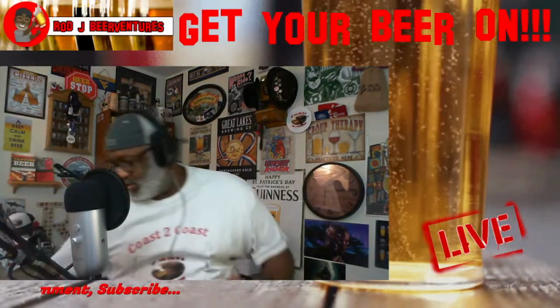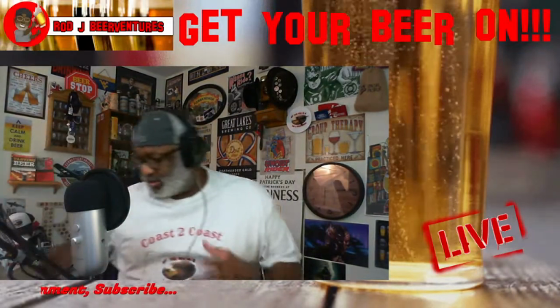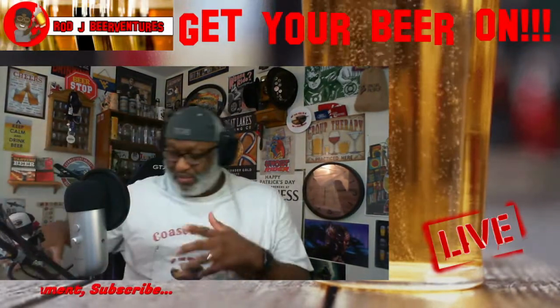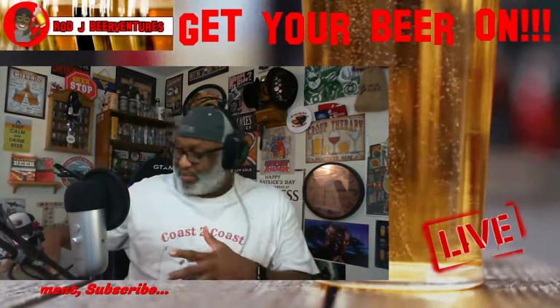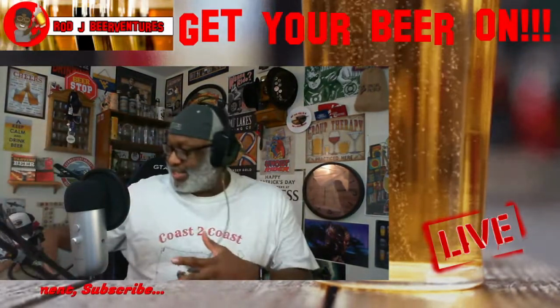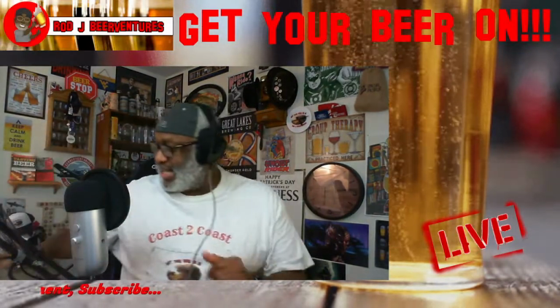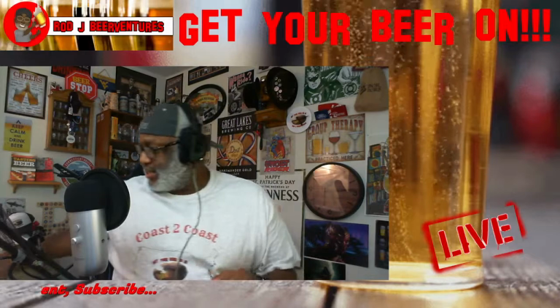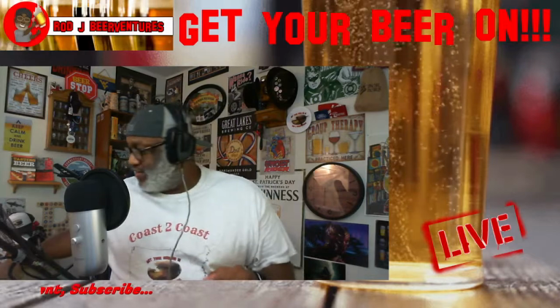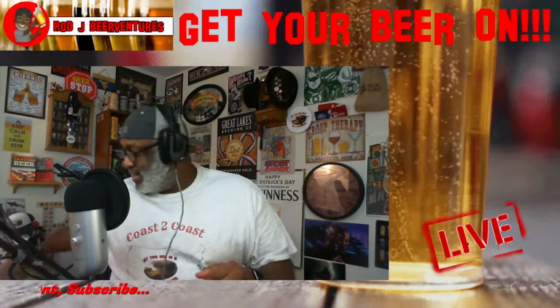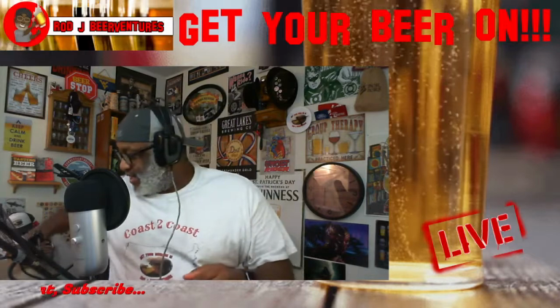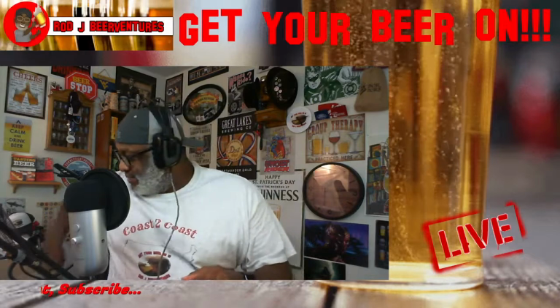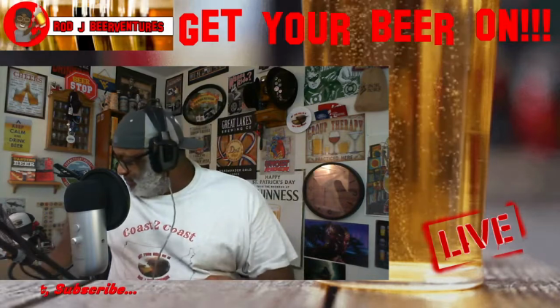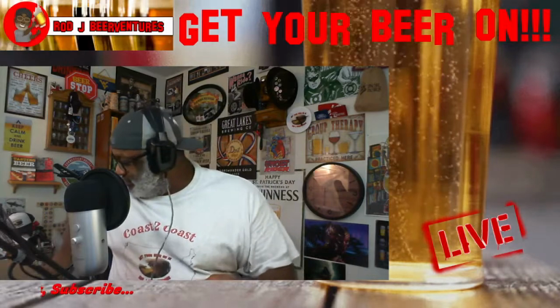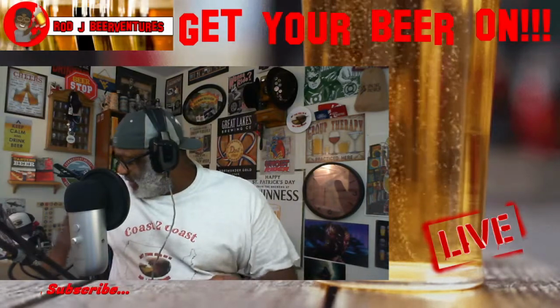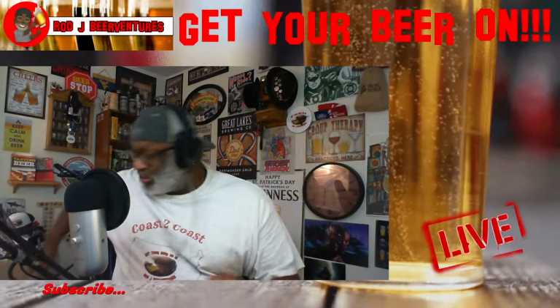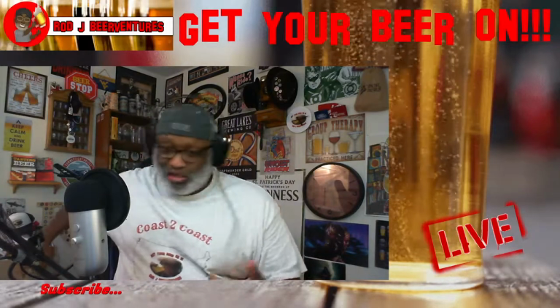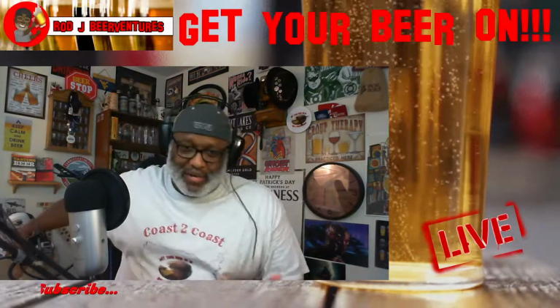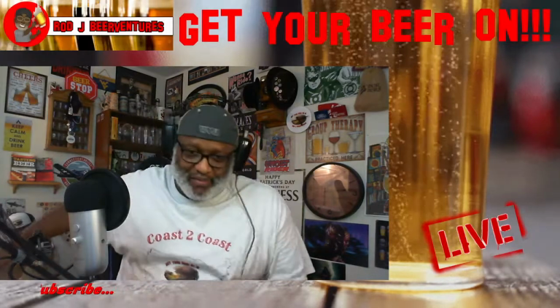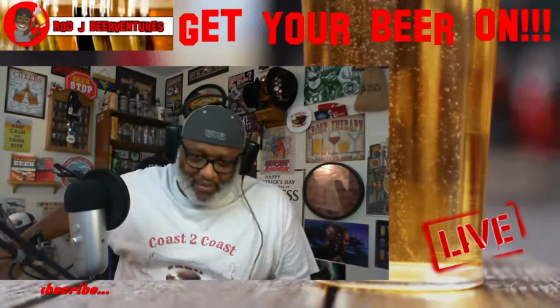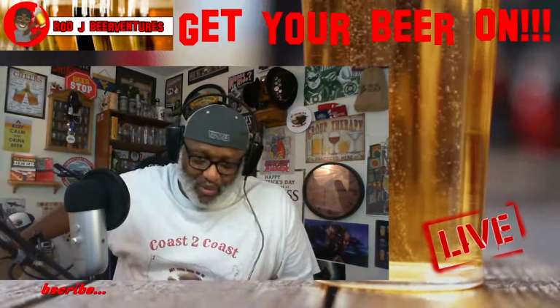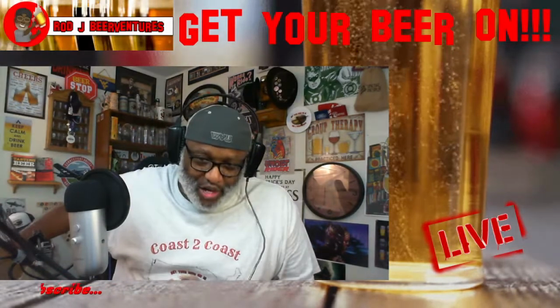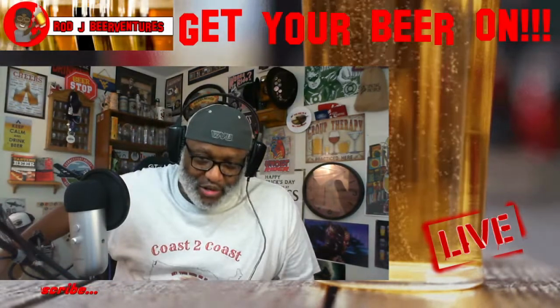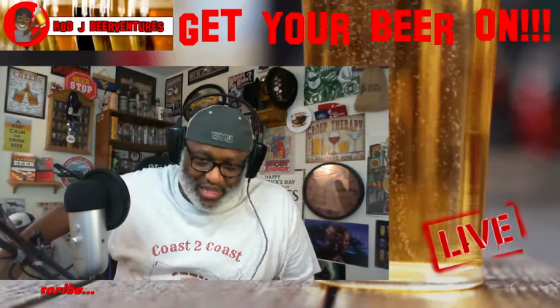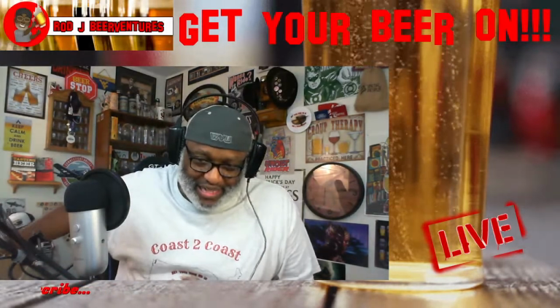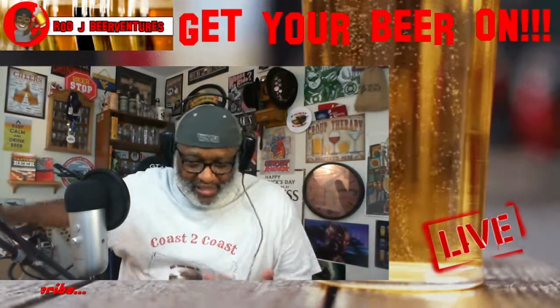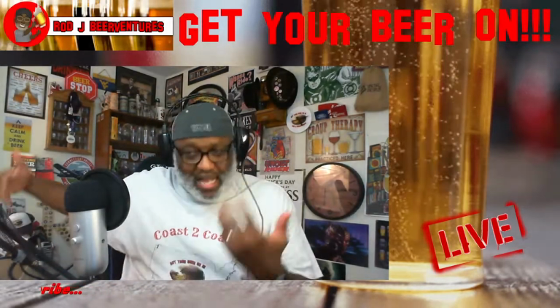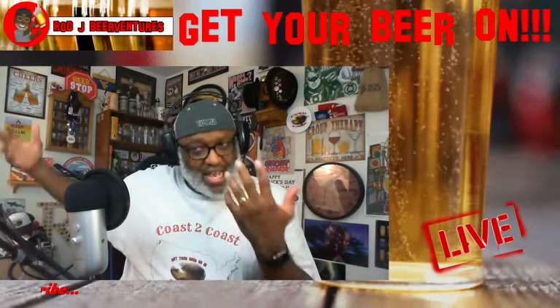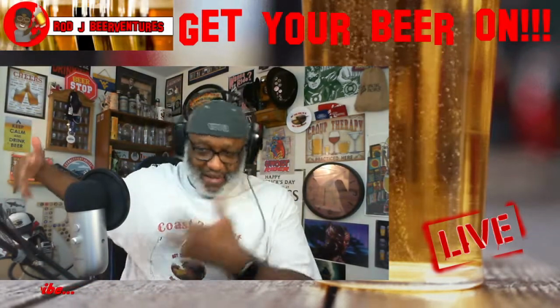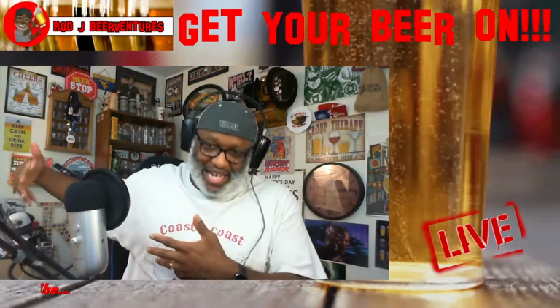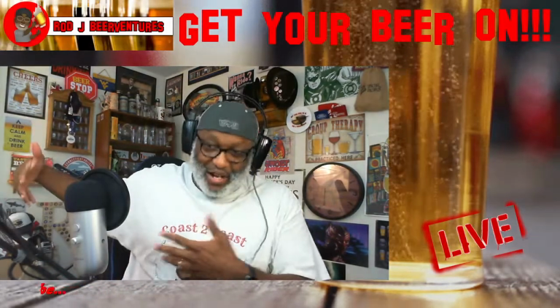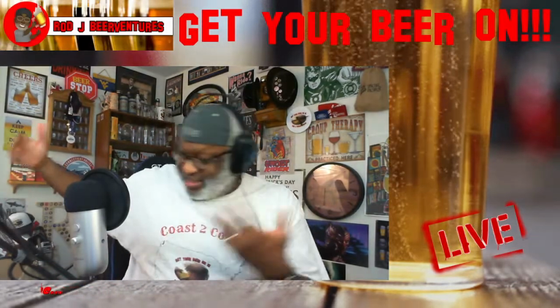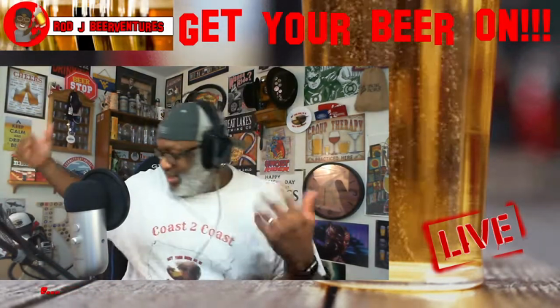So those are some of the beers I got there. I told you I went in there for maybe one or two things and I'm getting all this stuff.